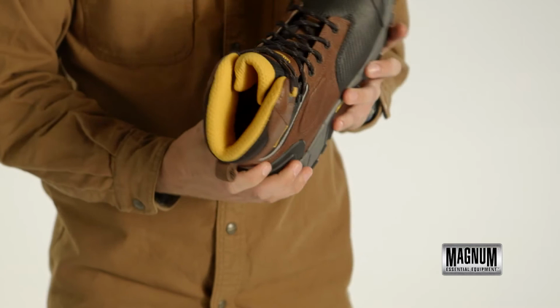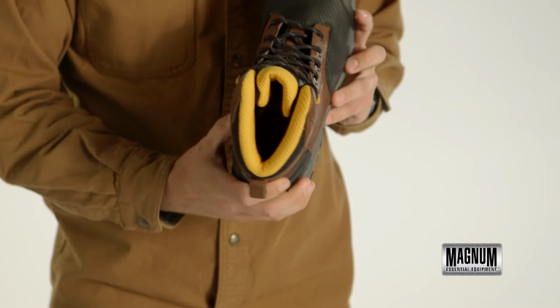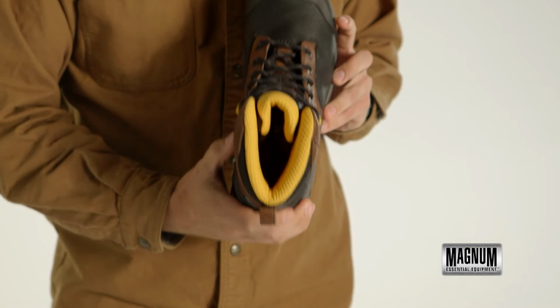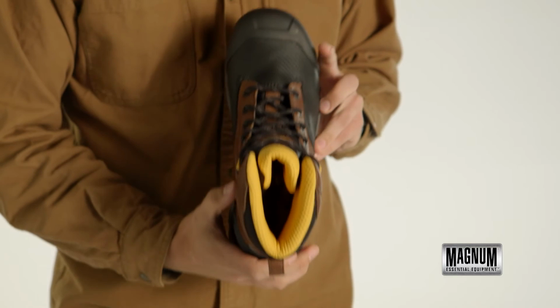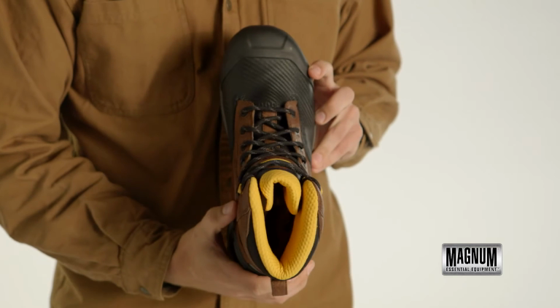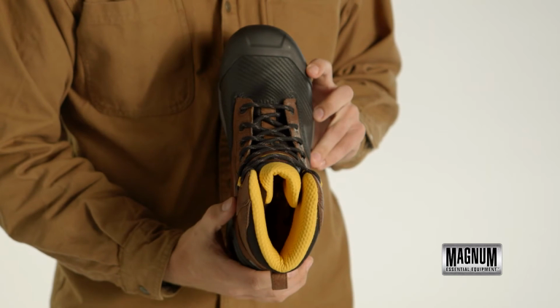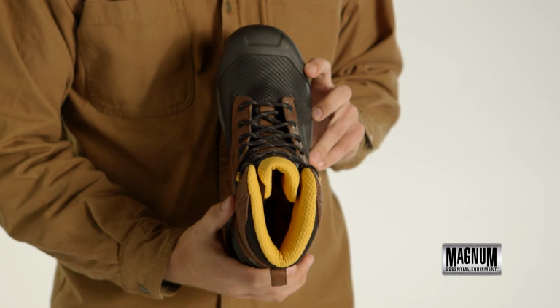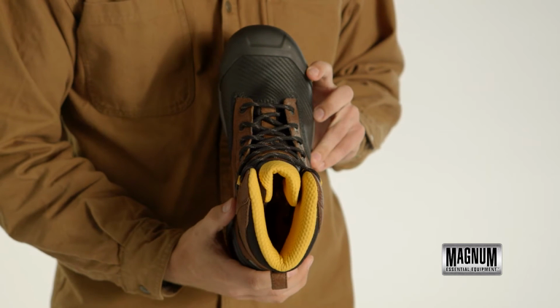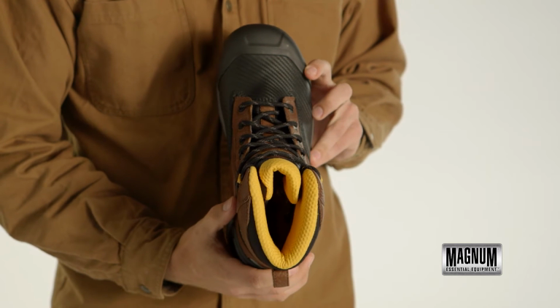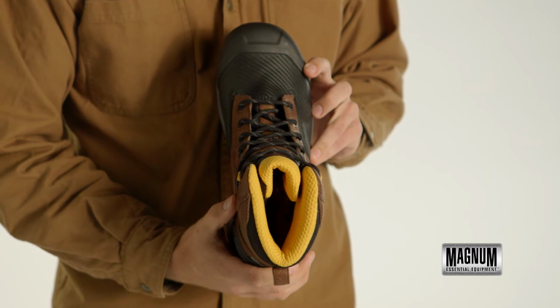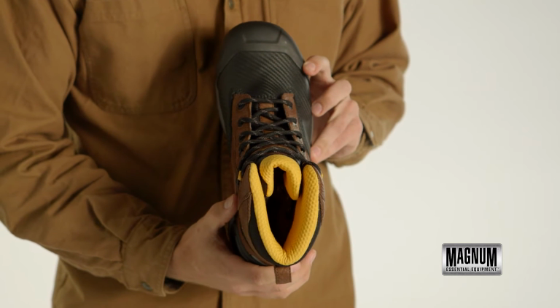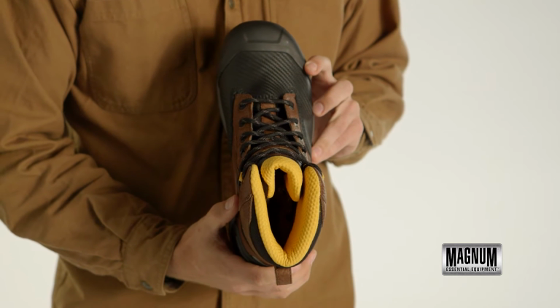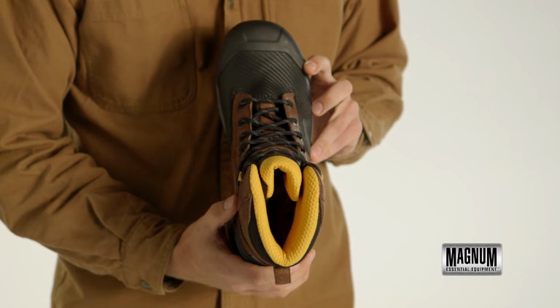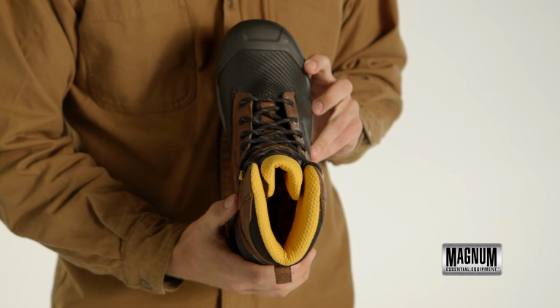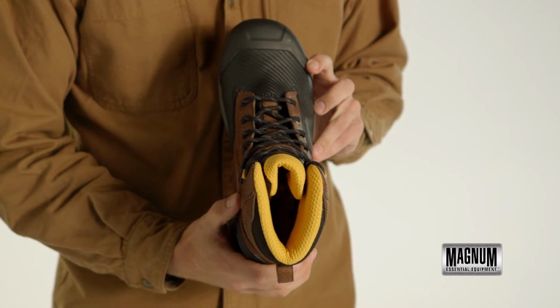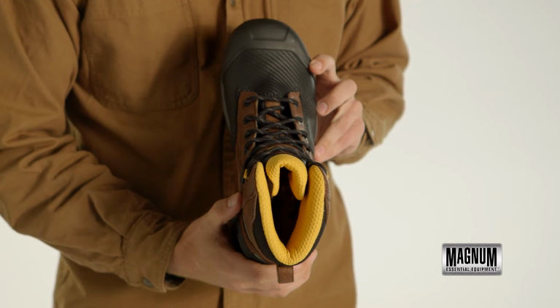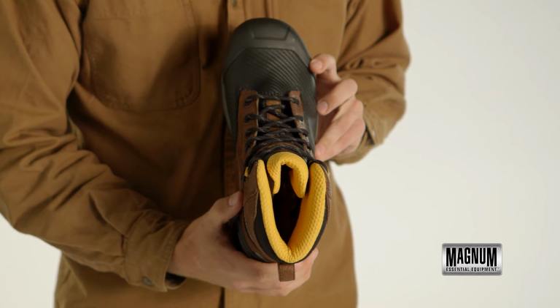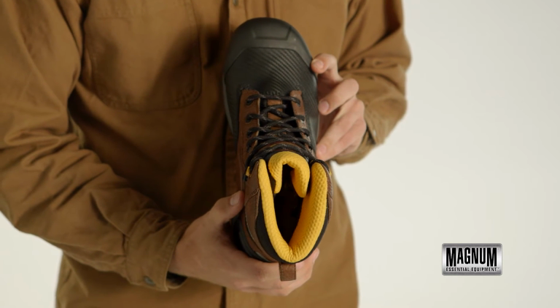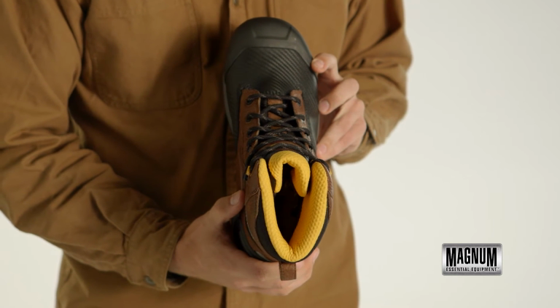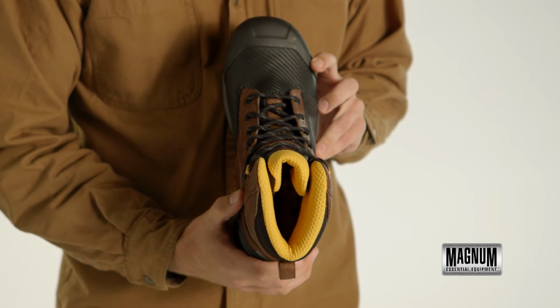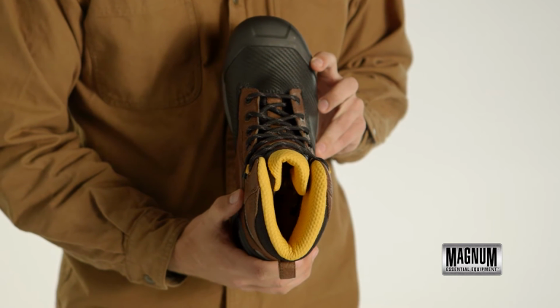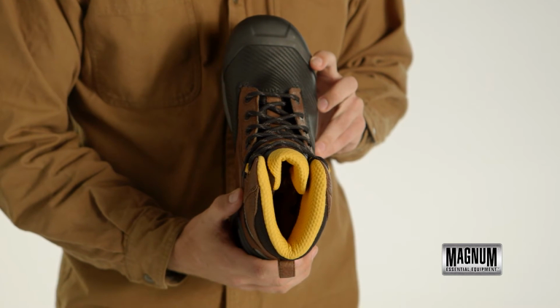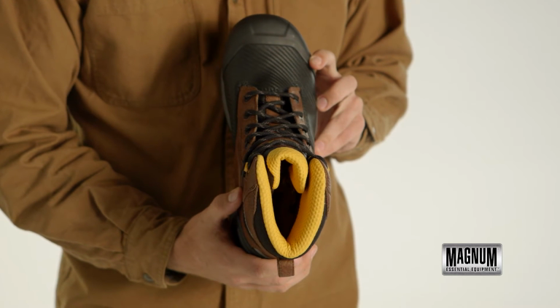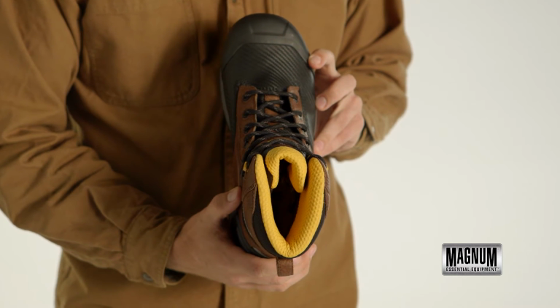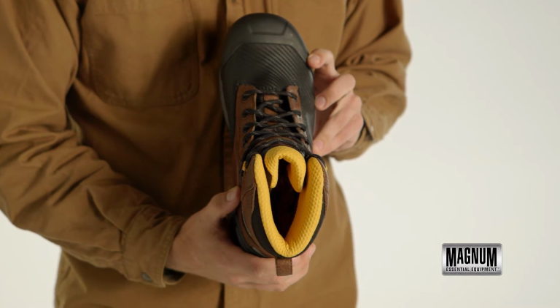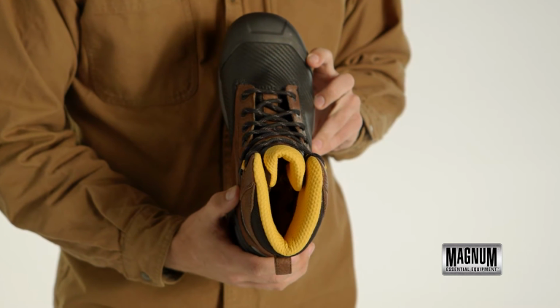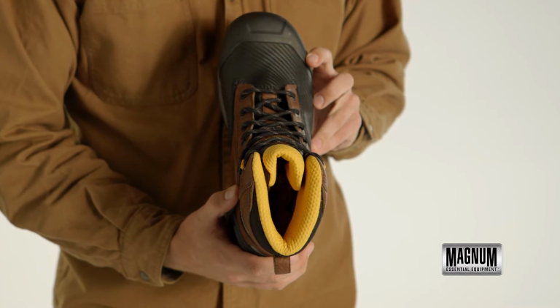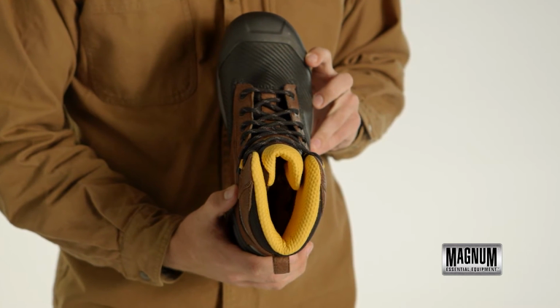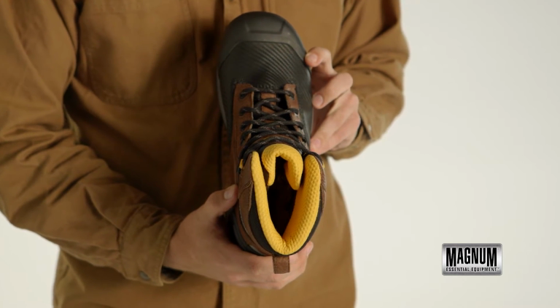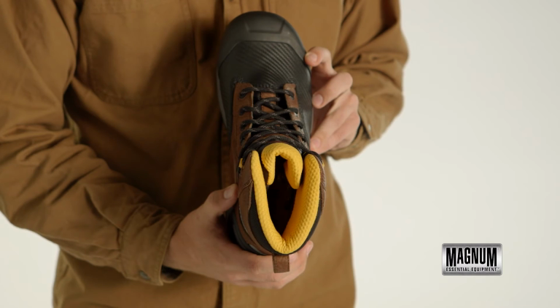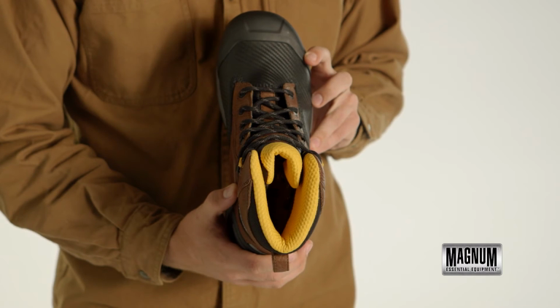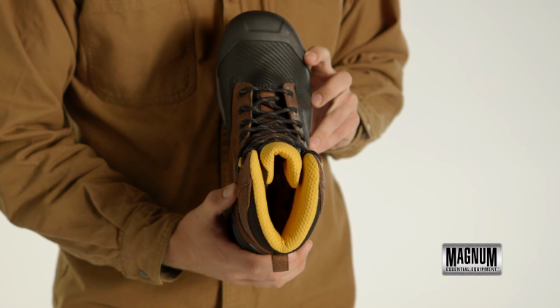On the inside, we have a lightweight, contoured EVA insole ensuring all-day comfort on the job.